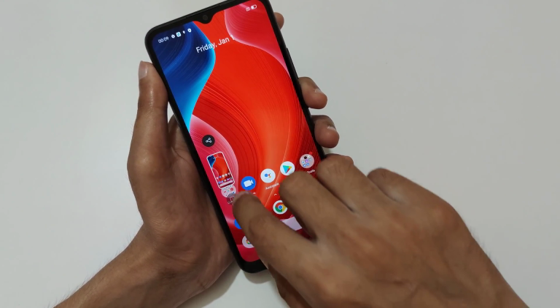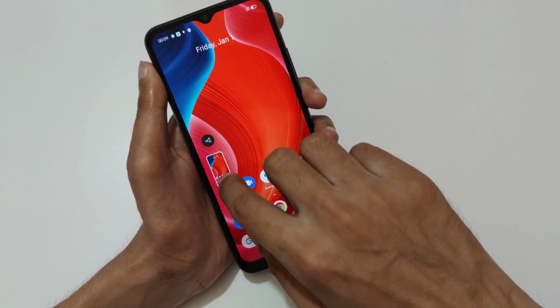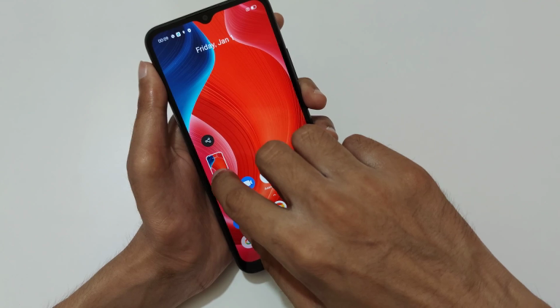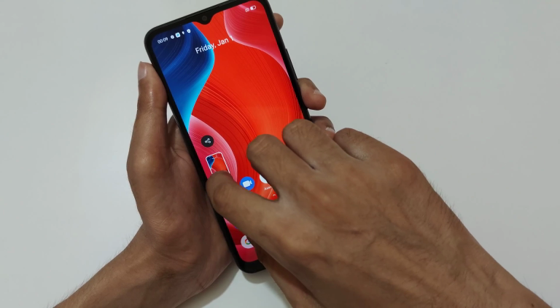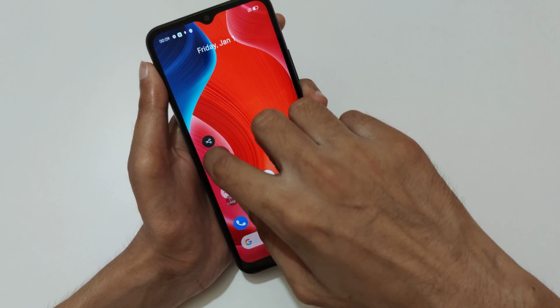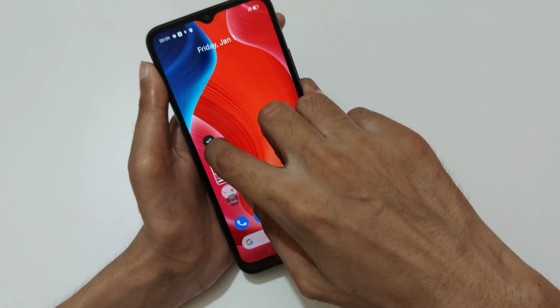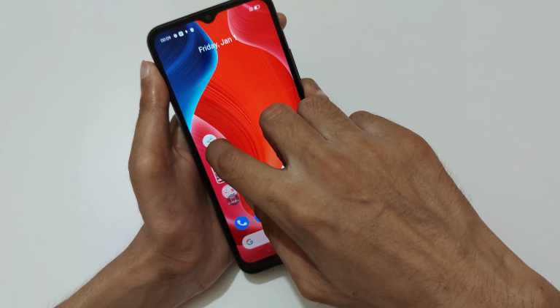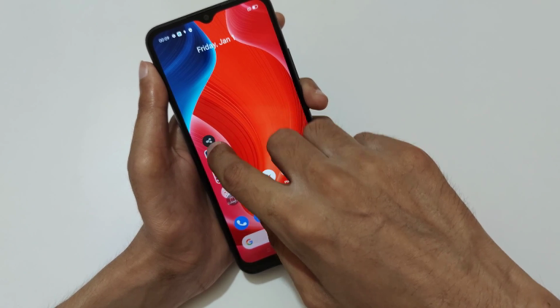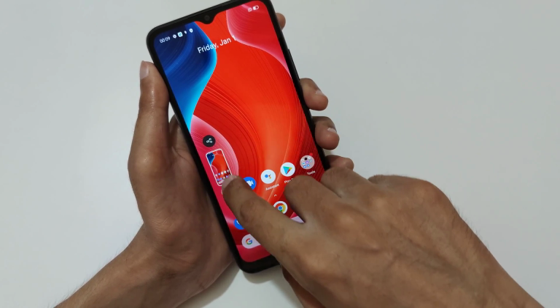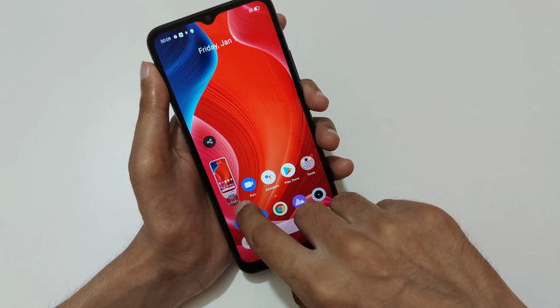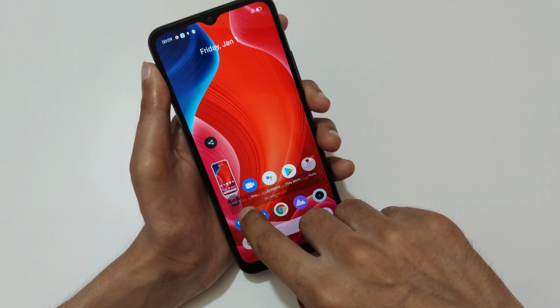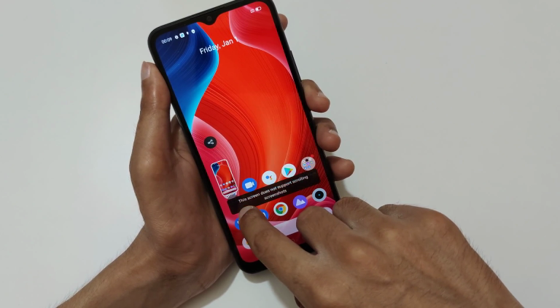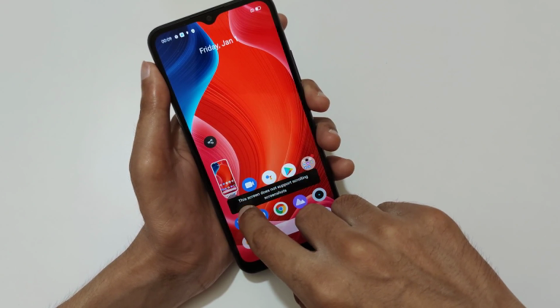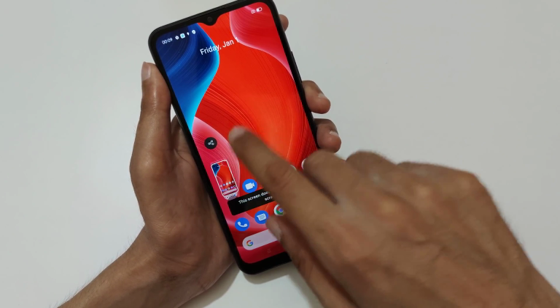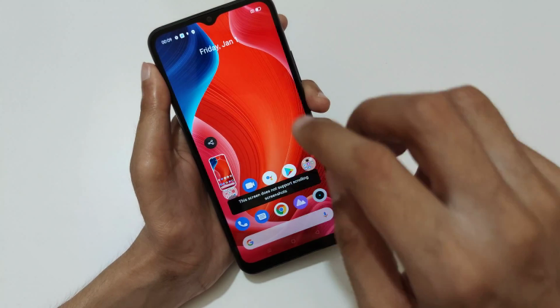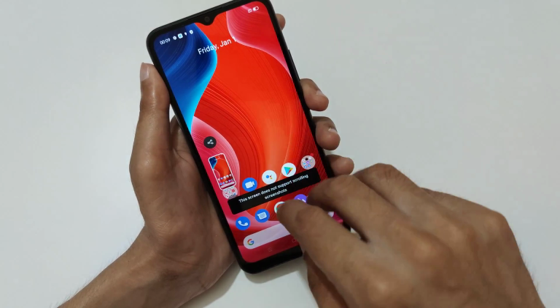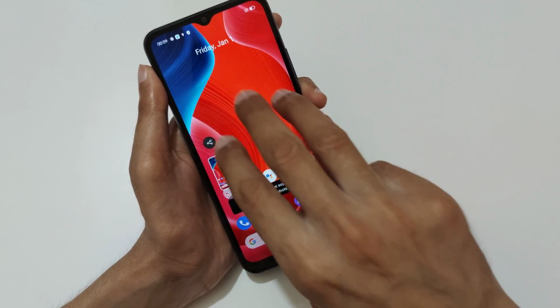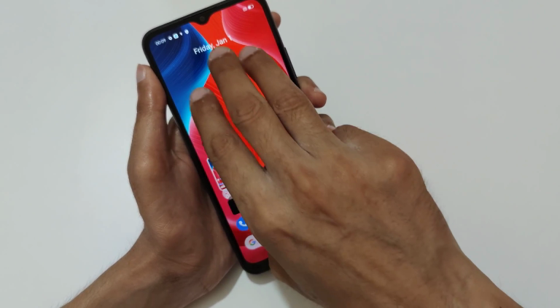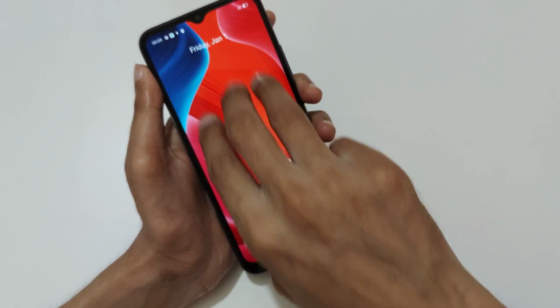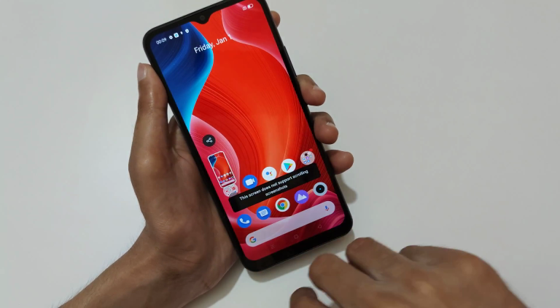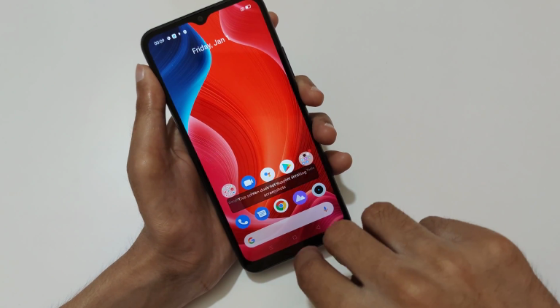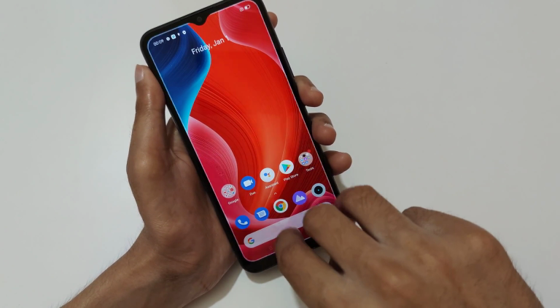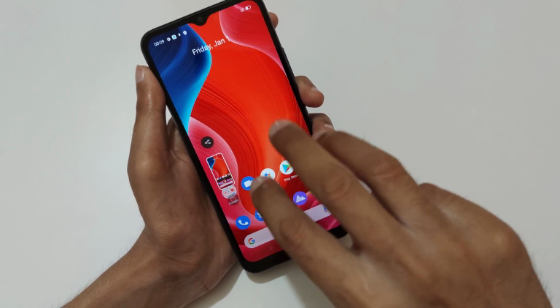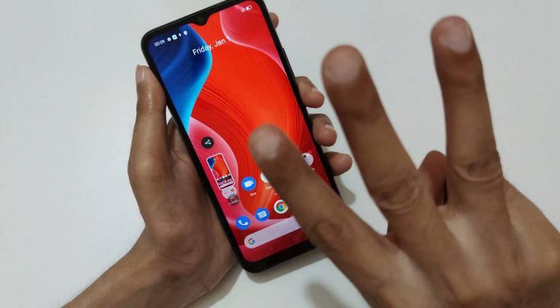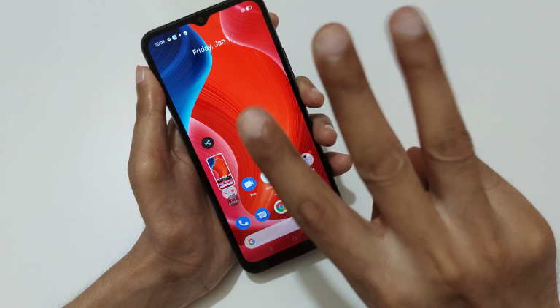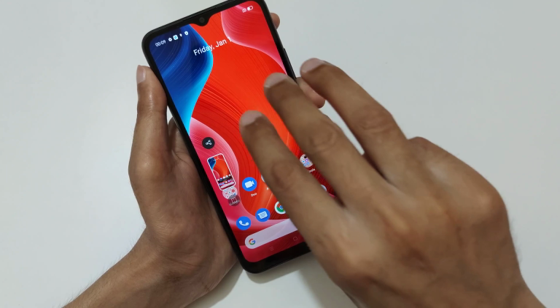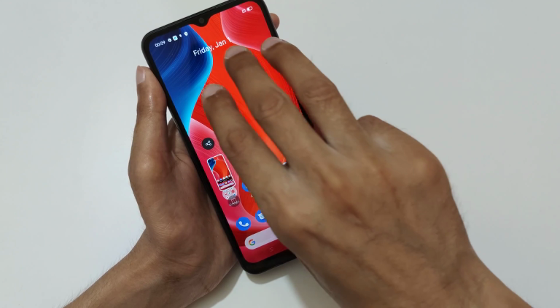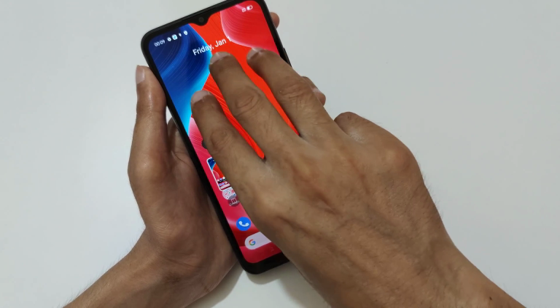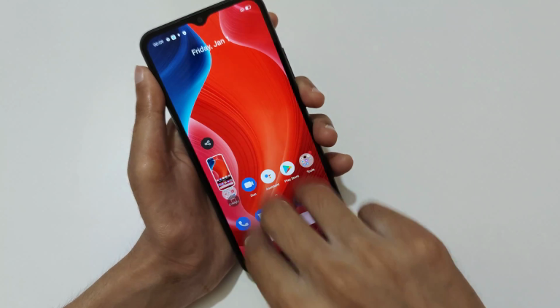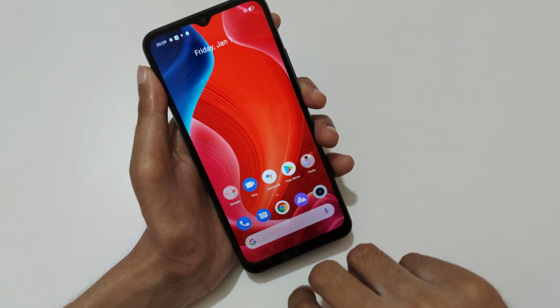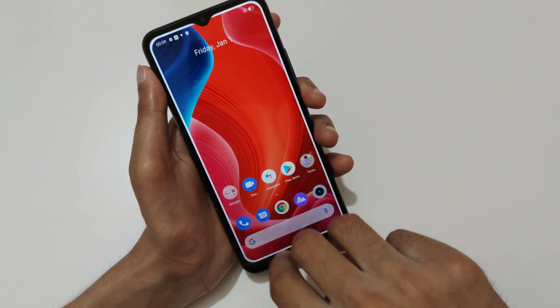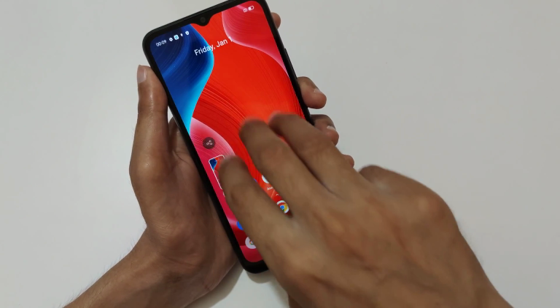Slide upward to share, and slide downward to take a scrollable screenshot. Just slide down your three fingers like this to take a screenshot.